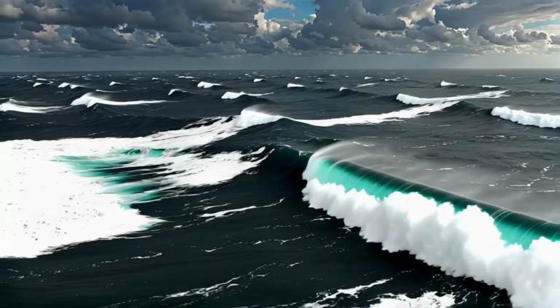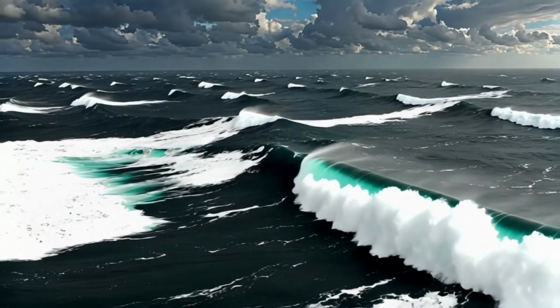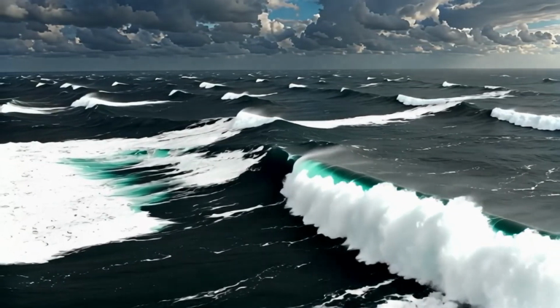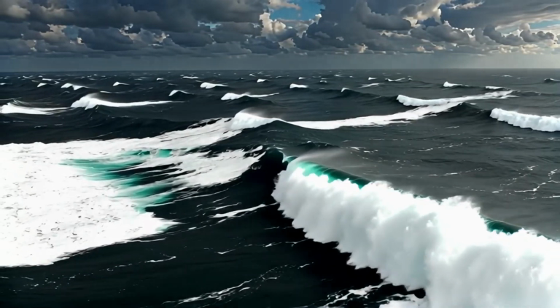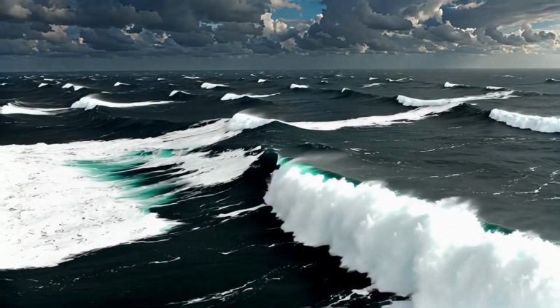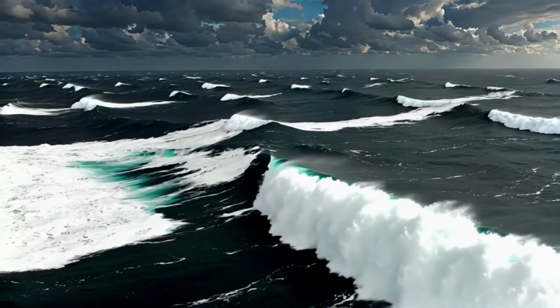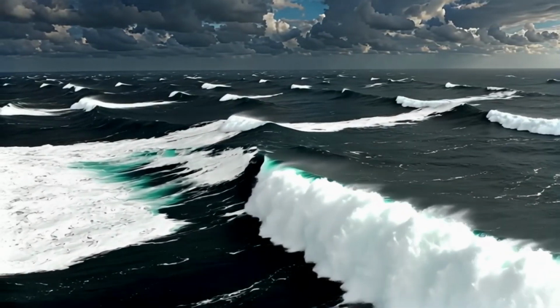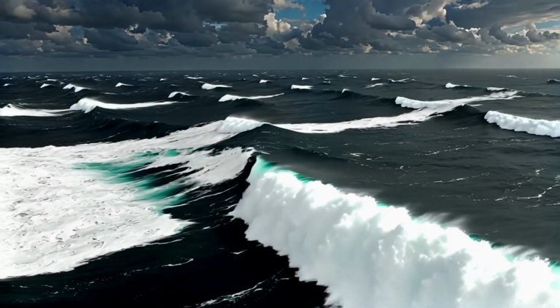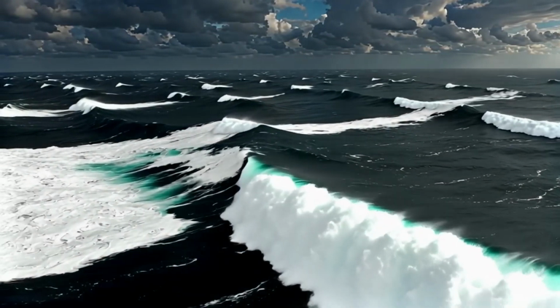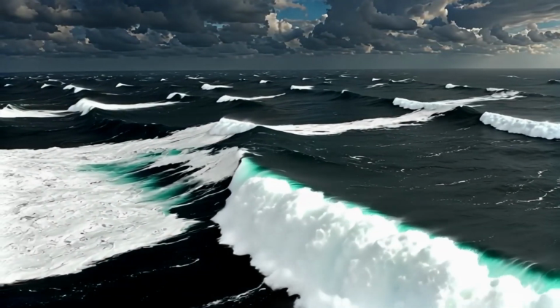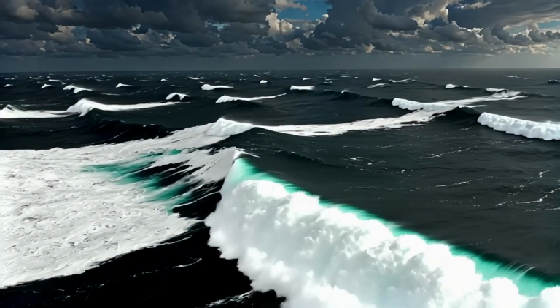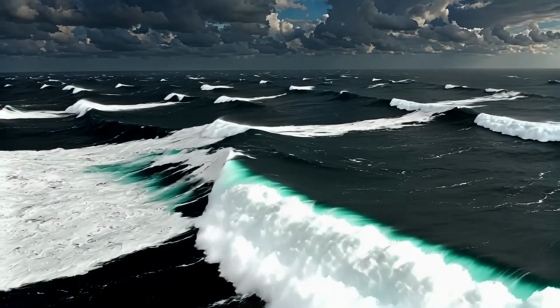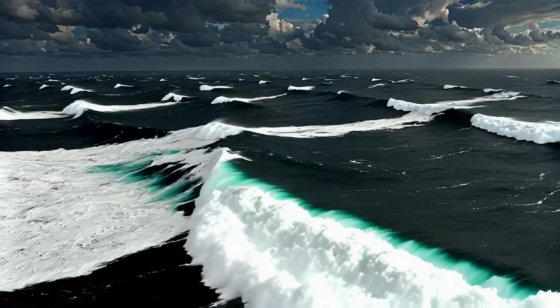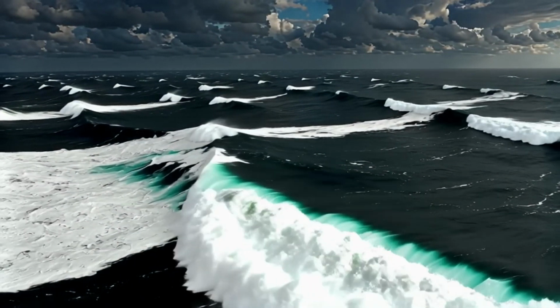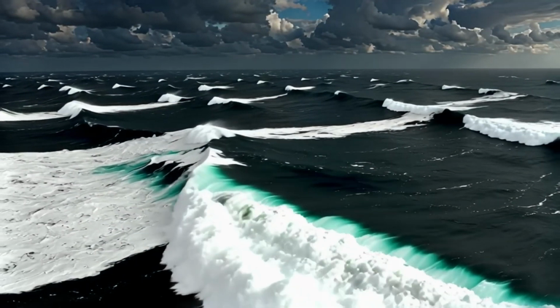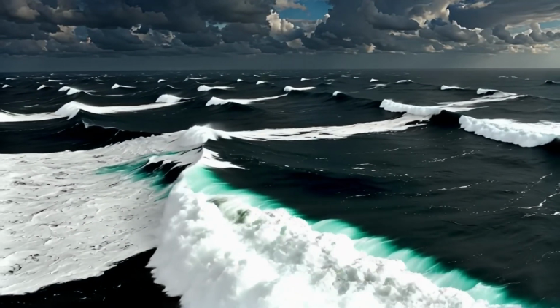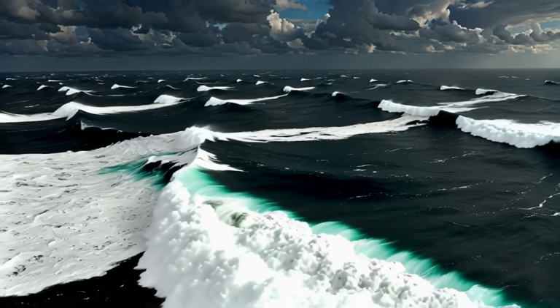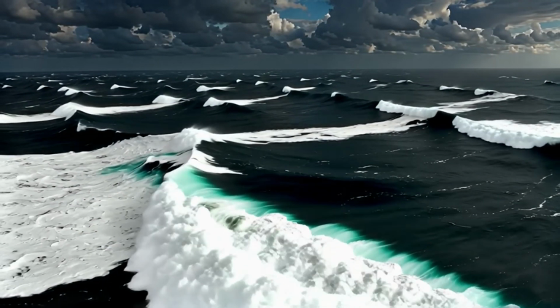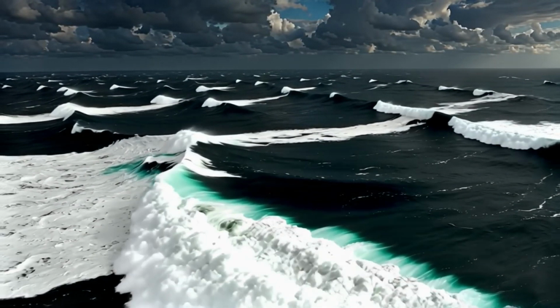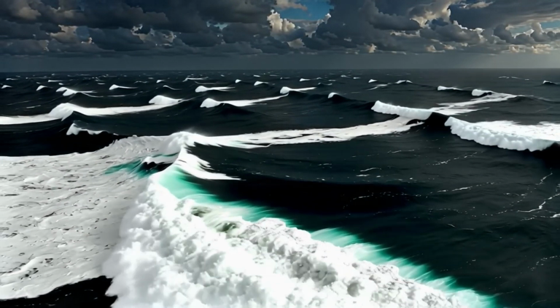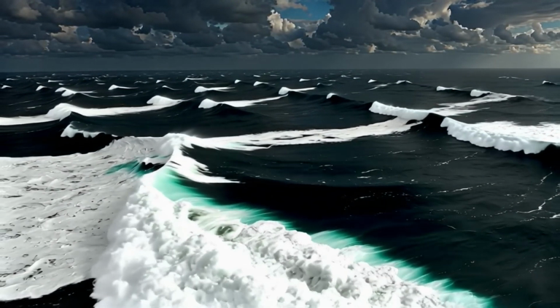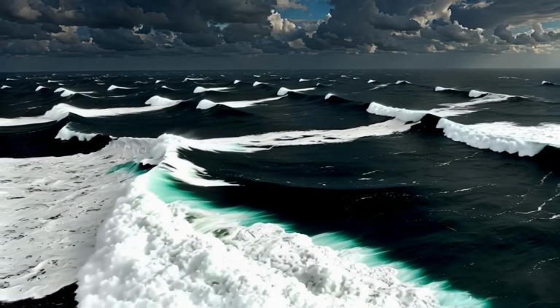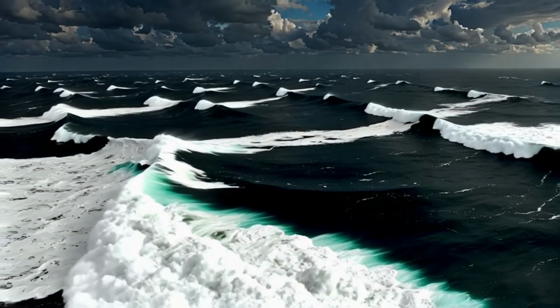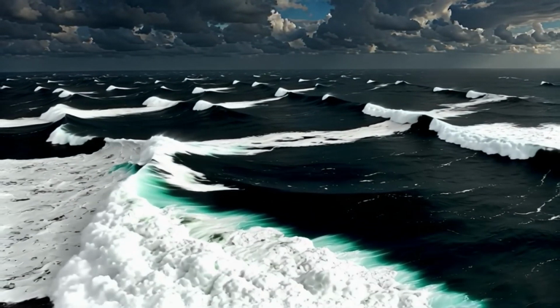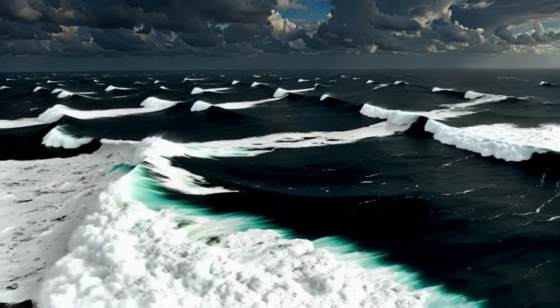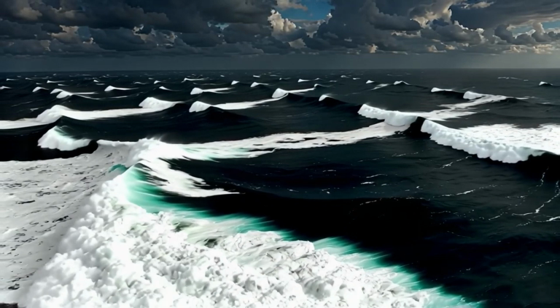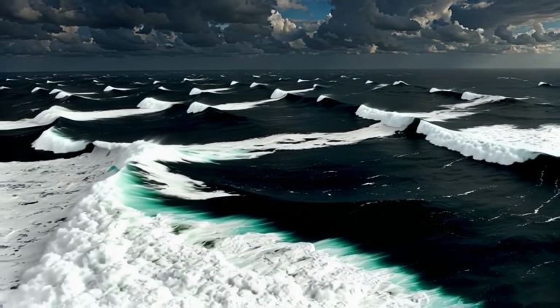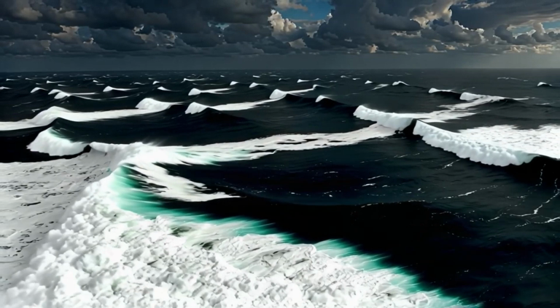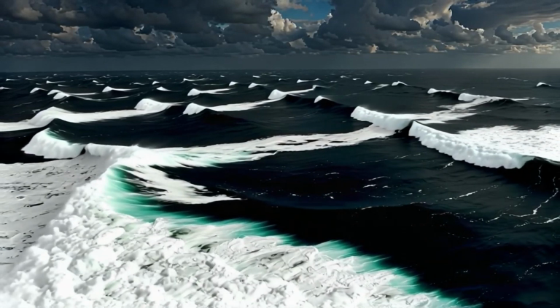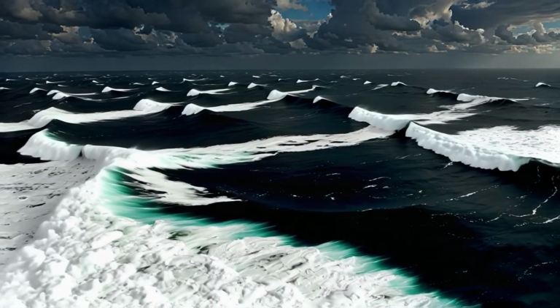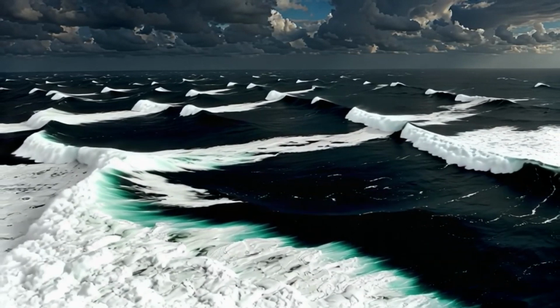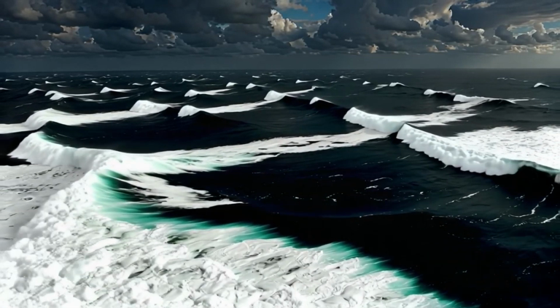It reshaped the coastline and wiped out entire prehistoric settlements. This wasn't a theory — it's a geological fact.